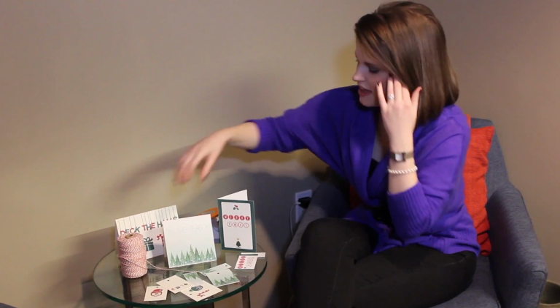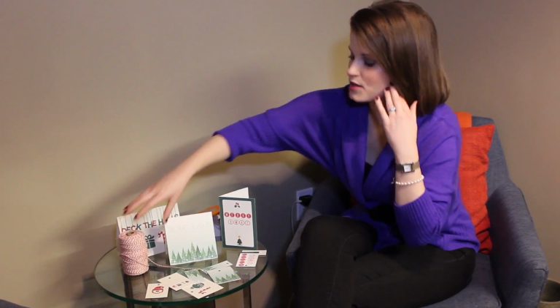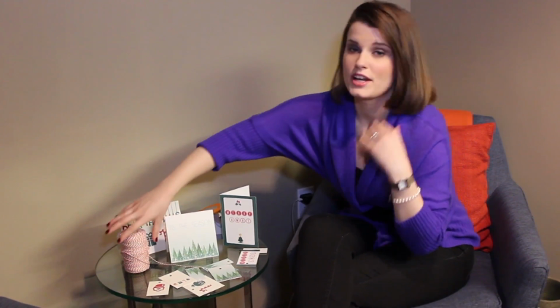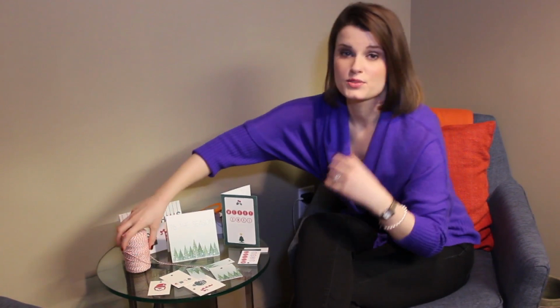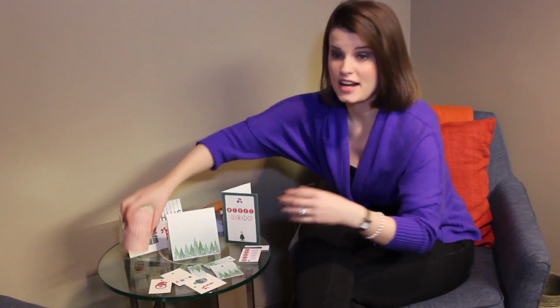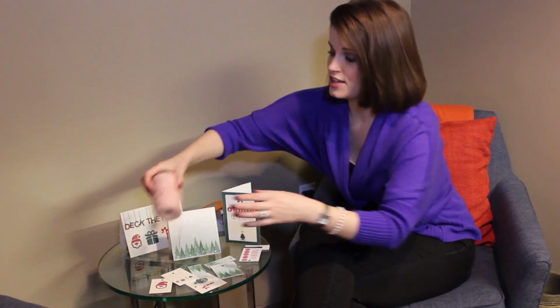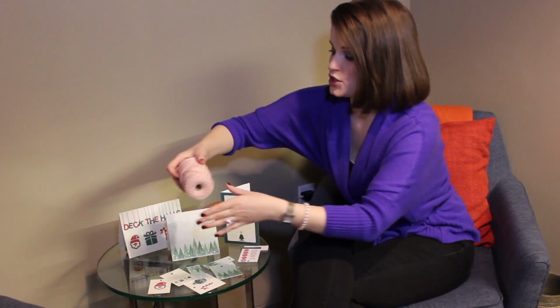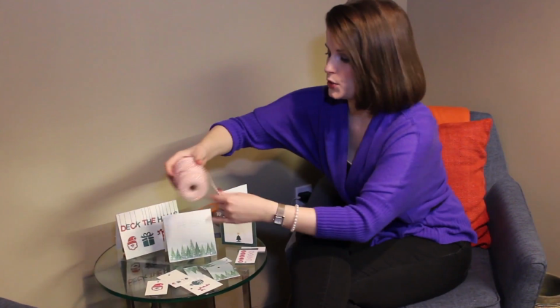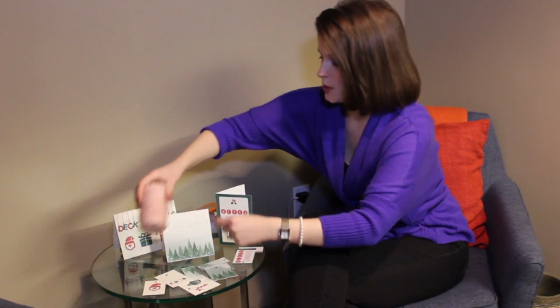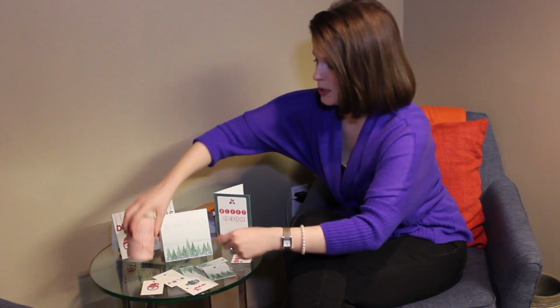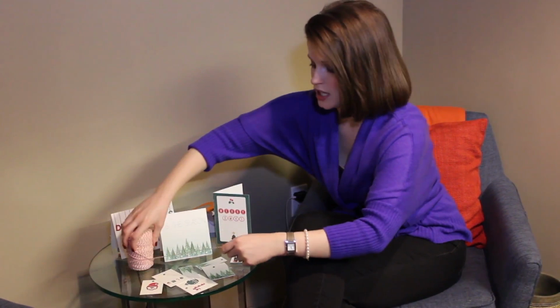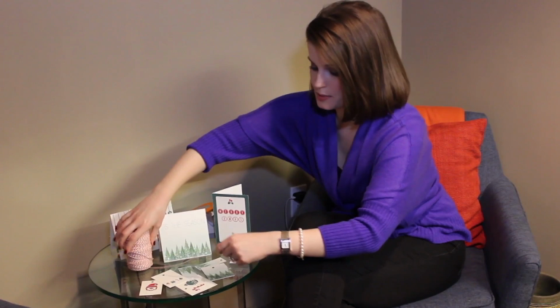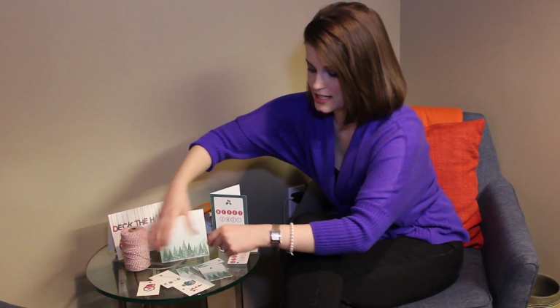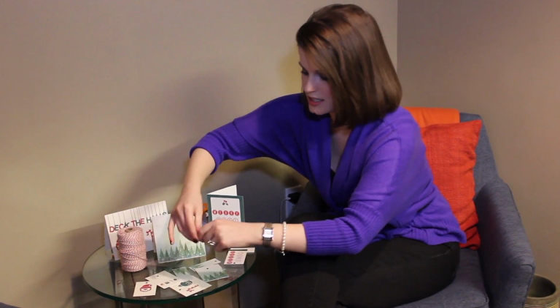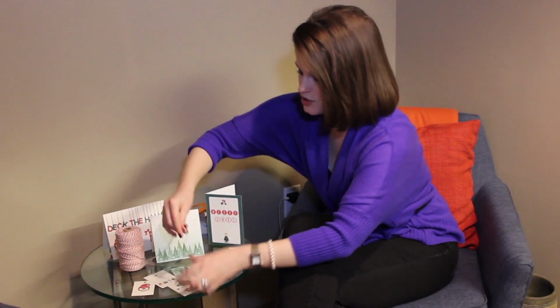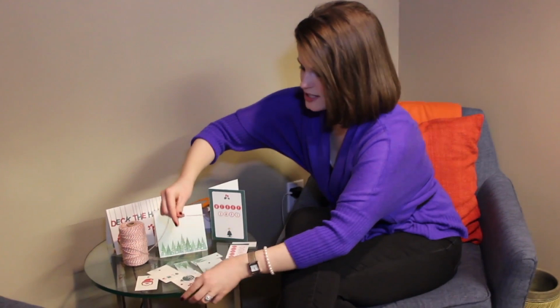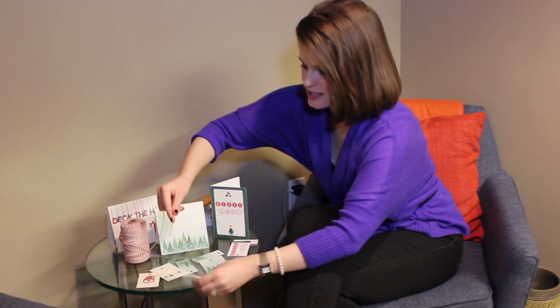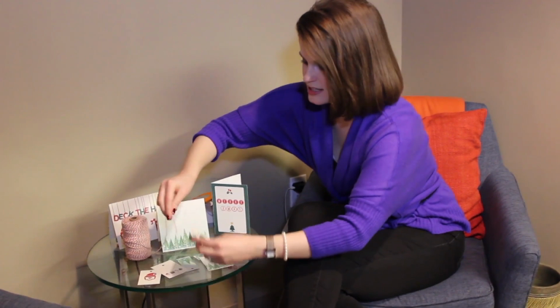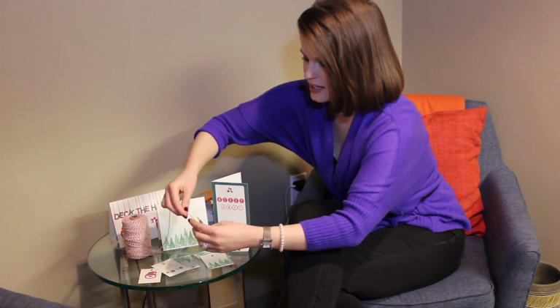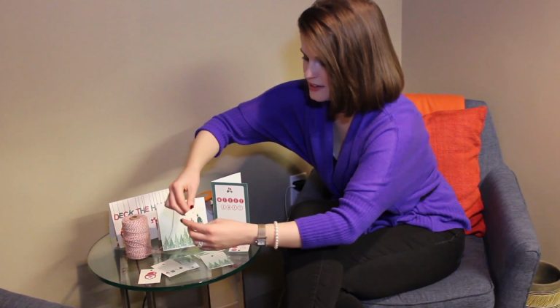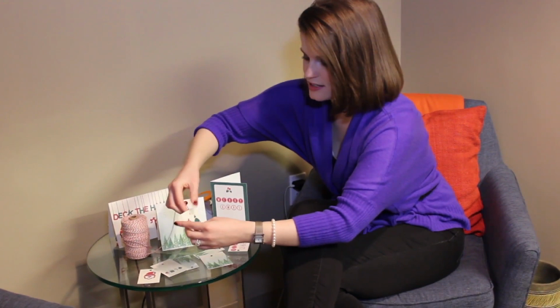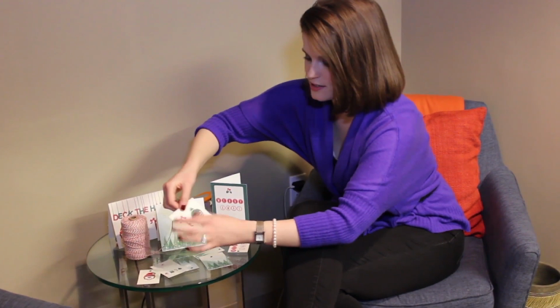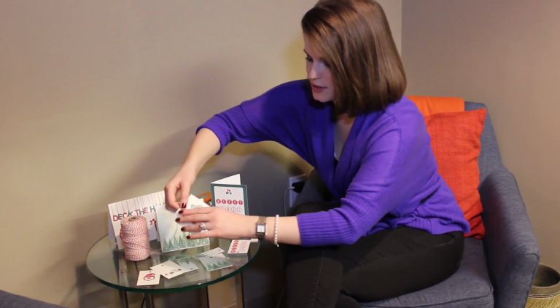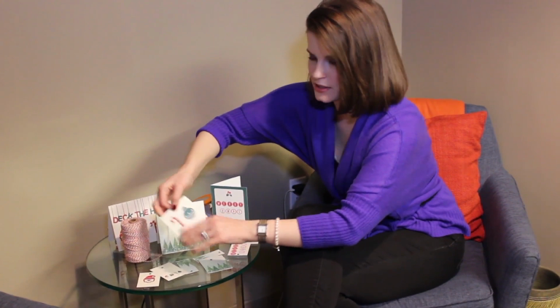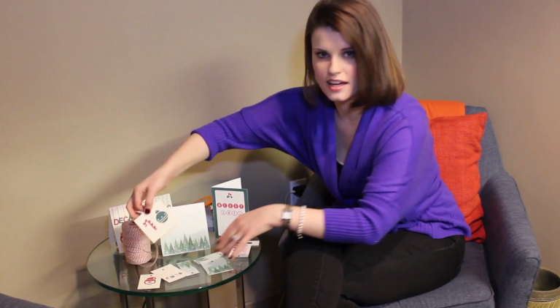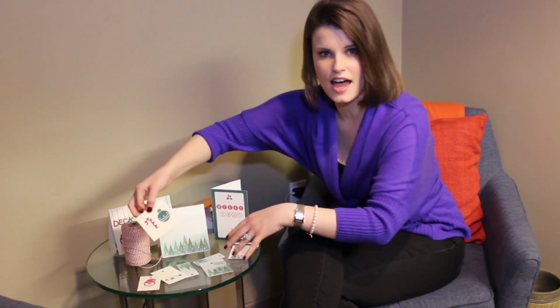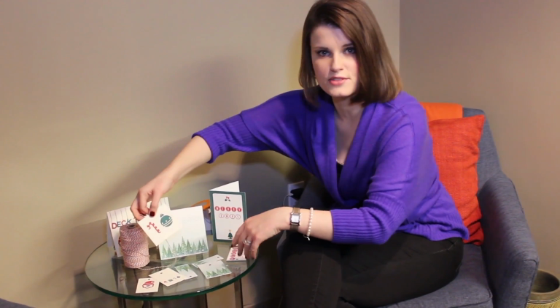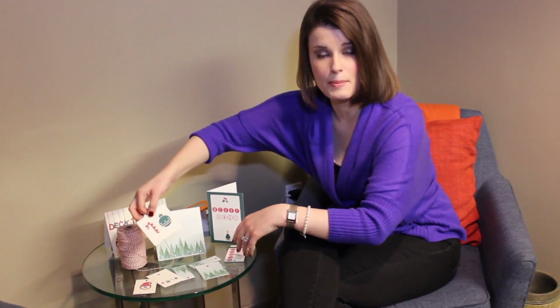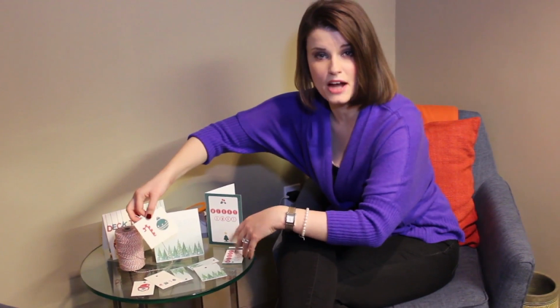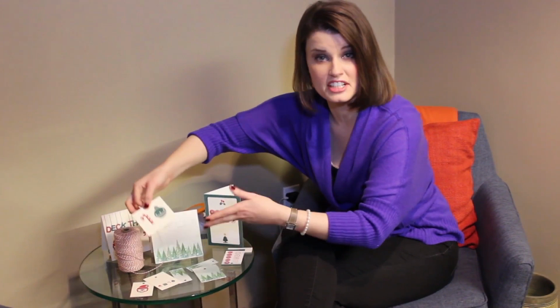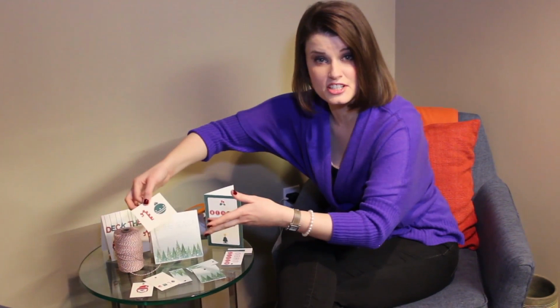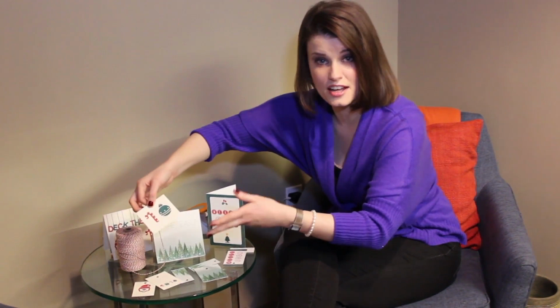And then, when you're ready to put it on a present, you just slide this through and wrap it around and you're done.